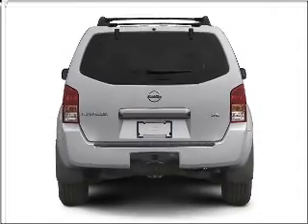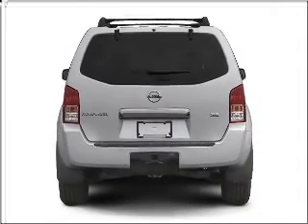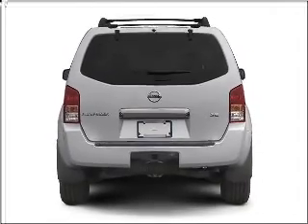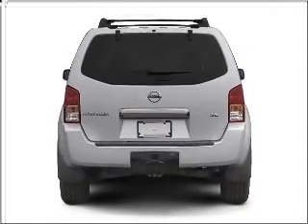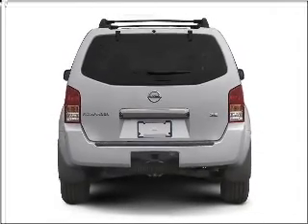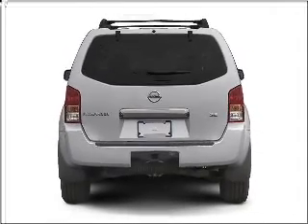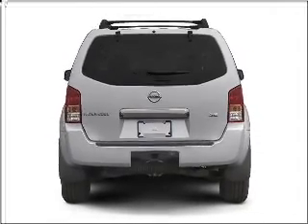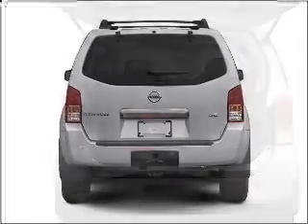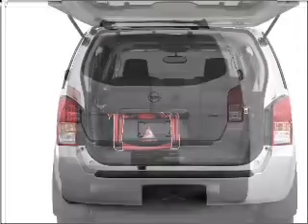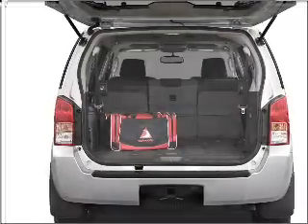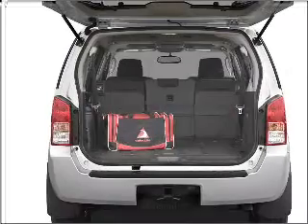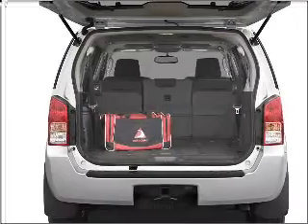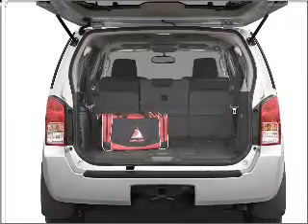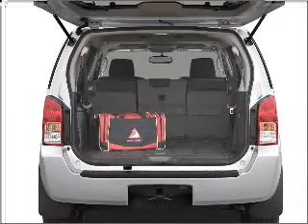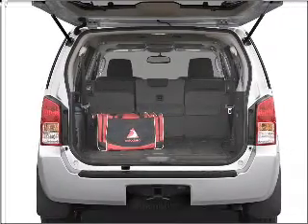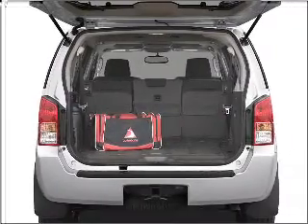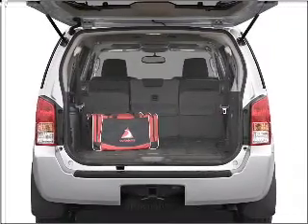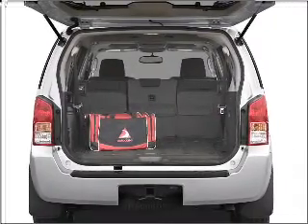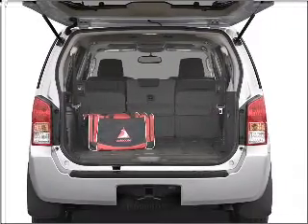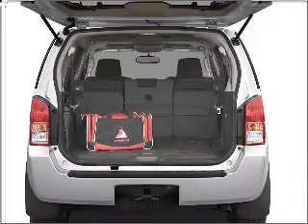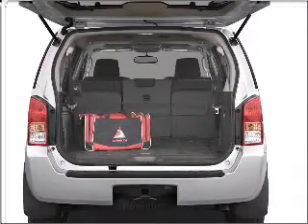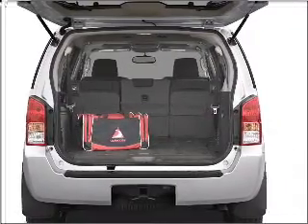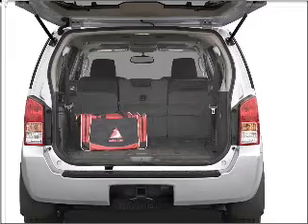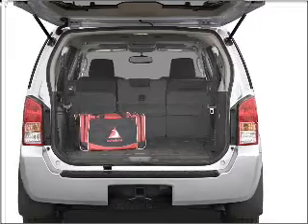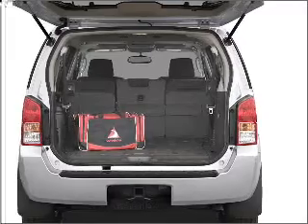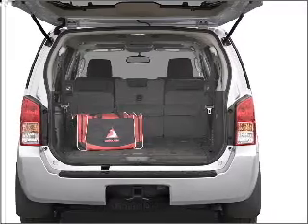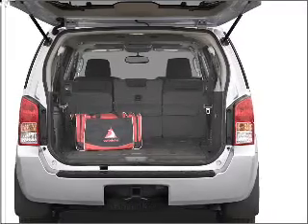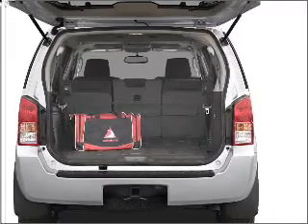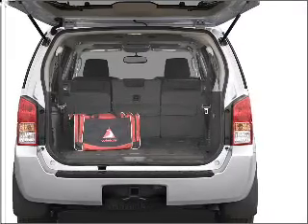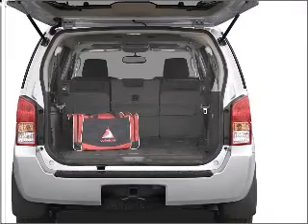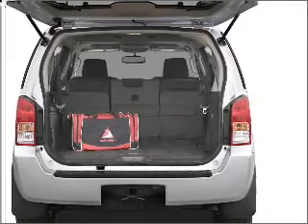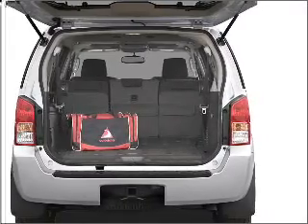Premium wheels give a more luxurious look, and anti-lock brakes help you bring your vehicle to a safe stop.